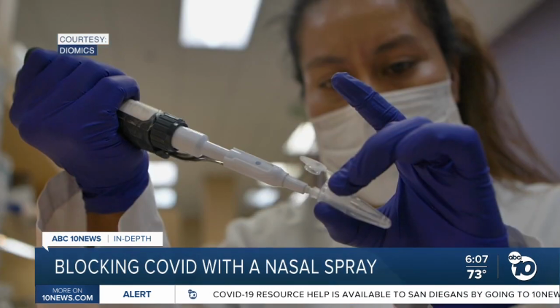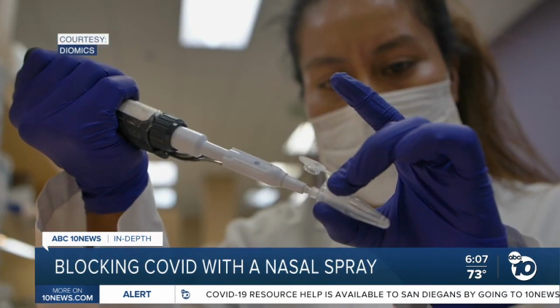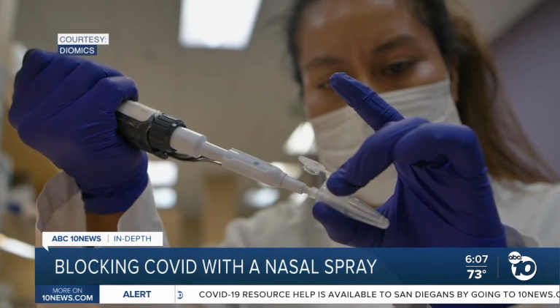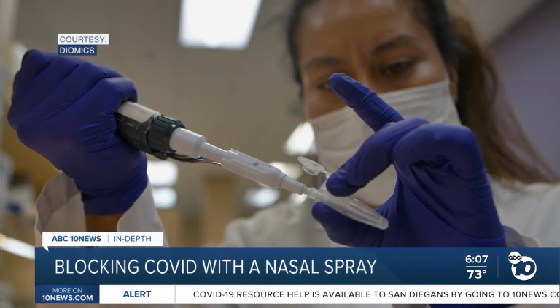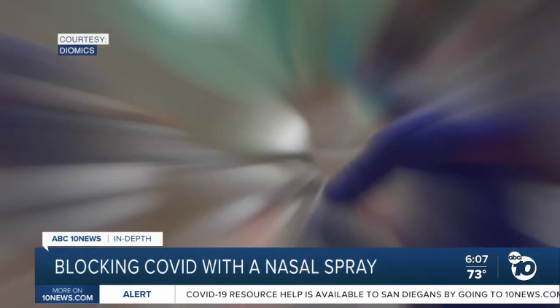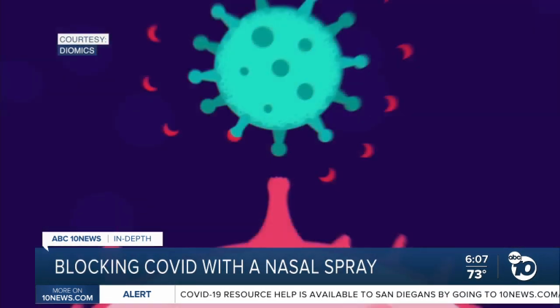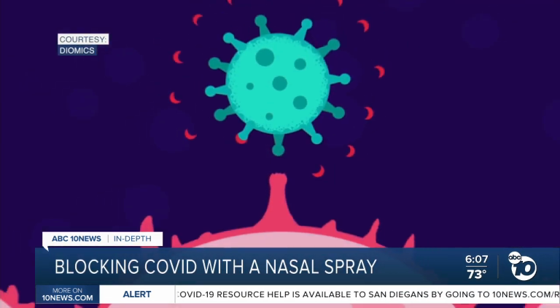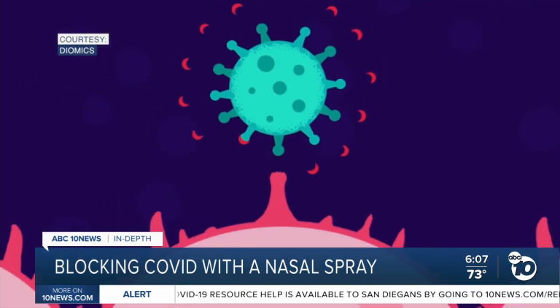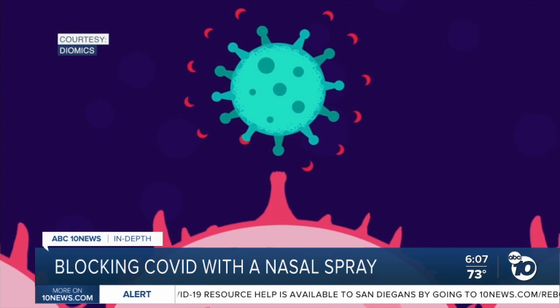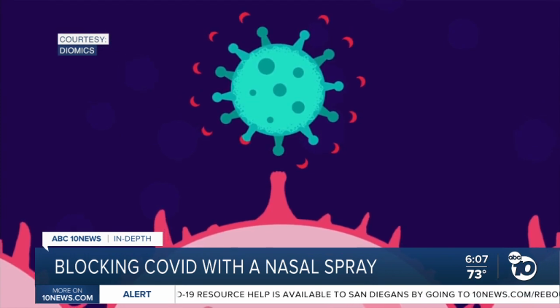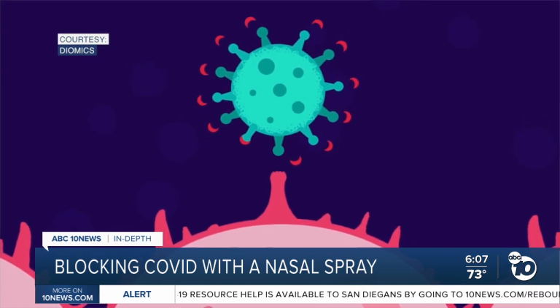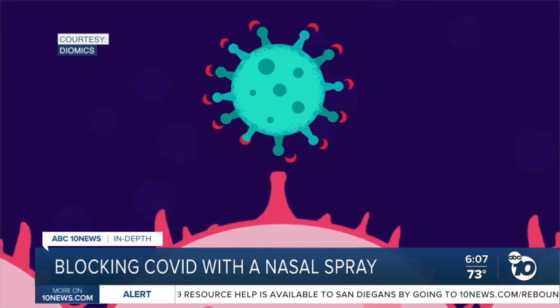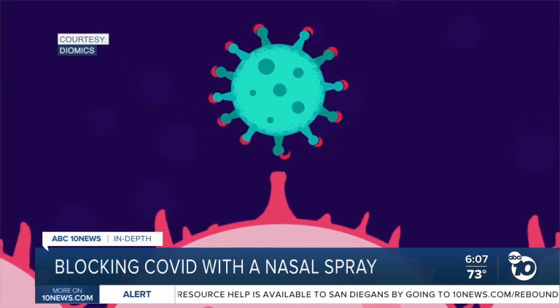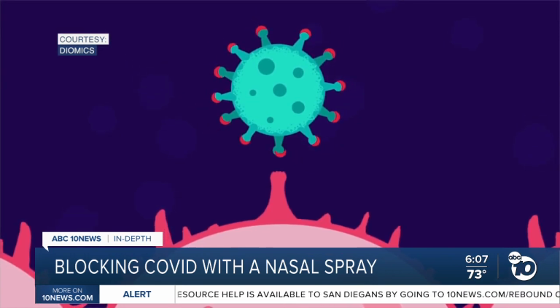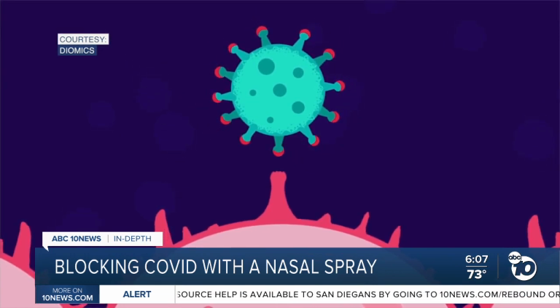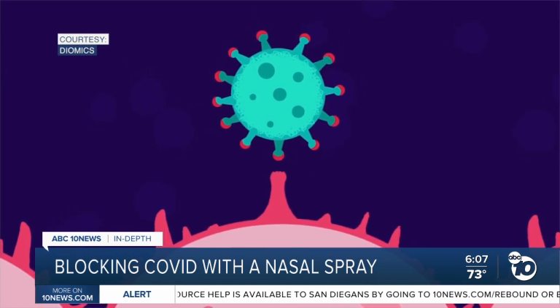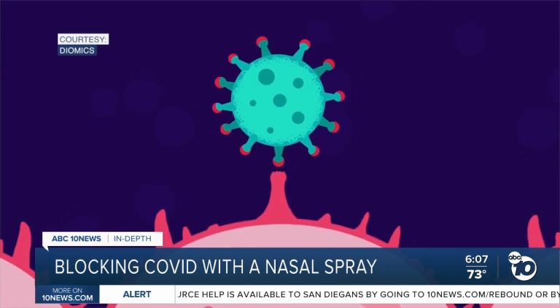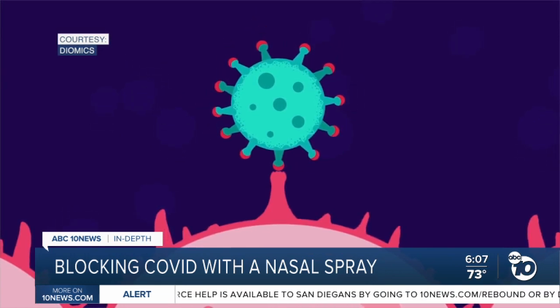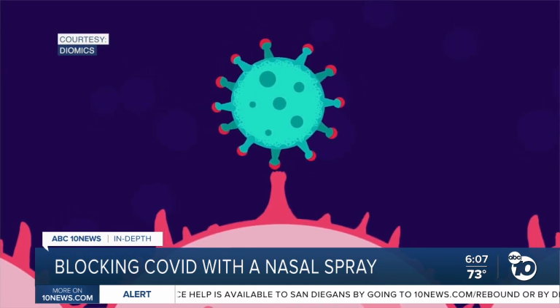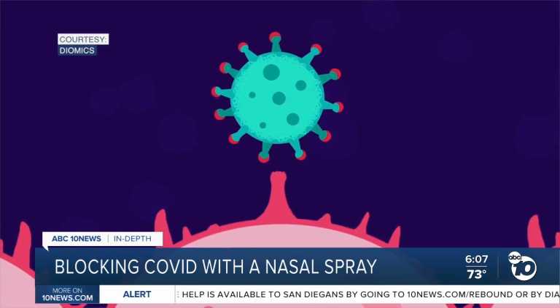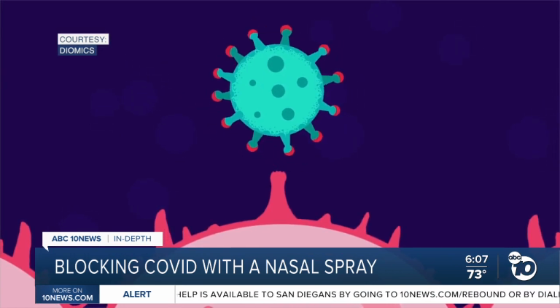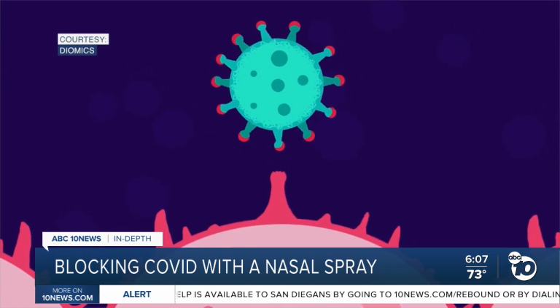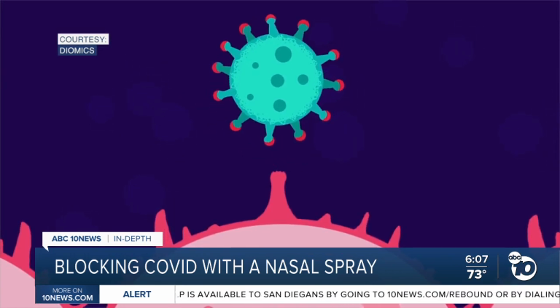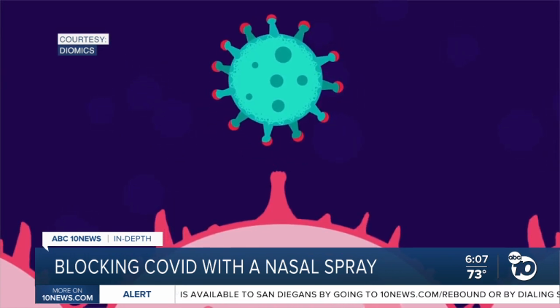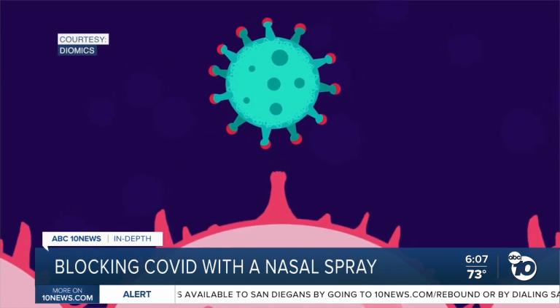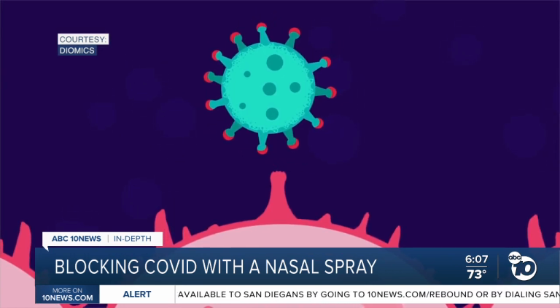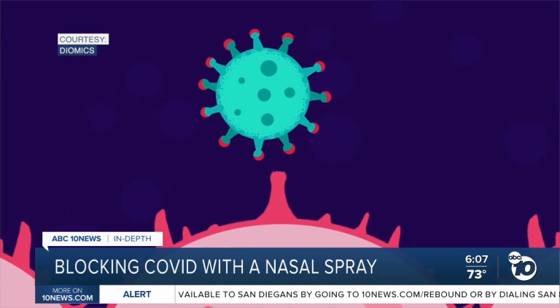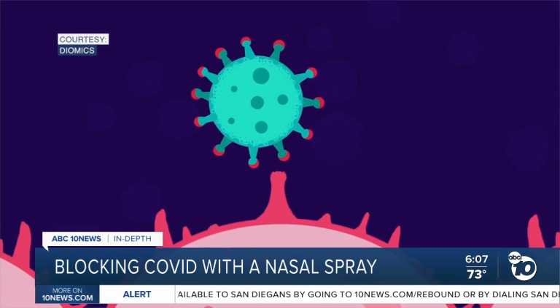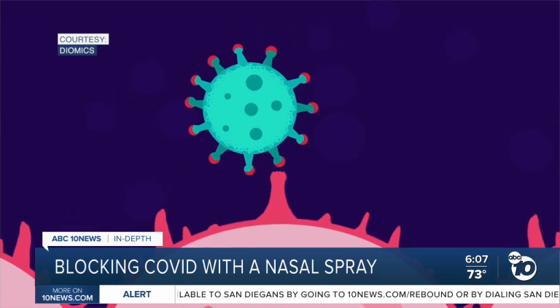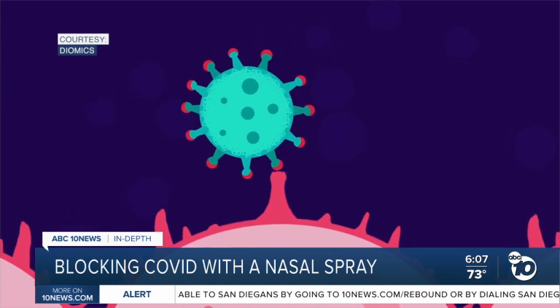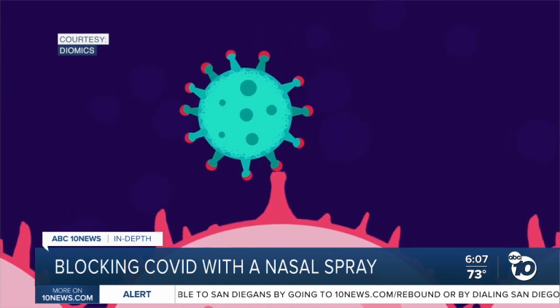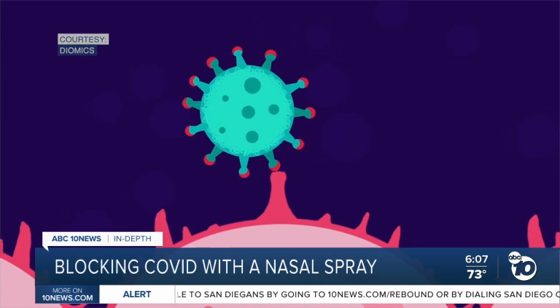In lab testing, they say their antibodies bind to the spikes on the coronavirus and block it from entering cells.